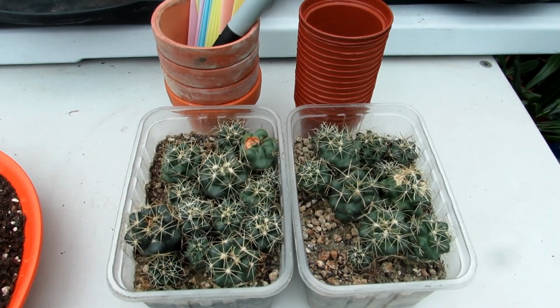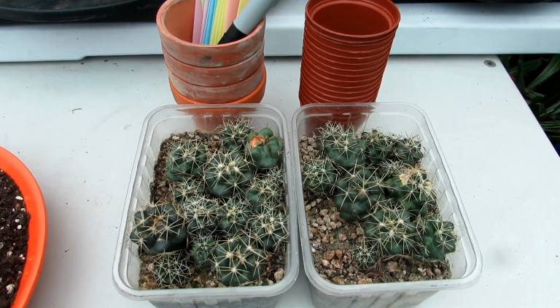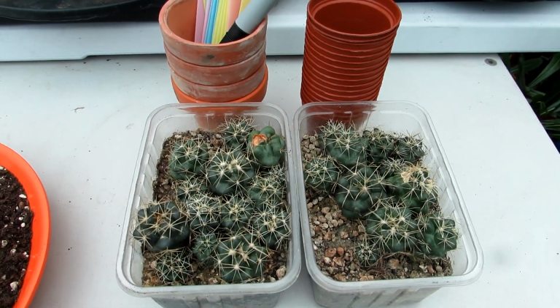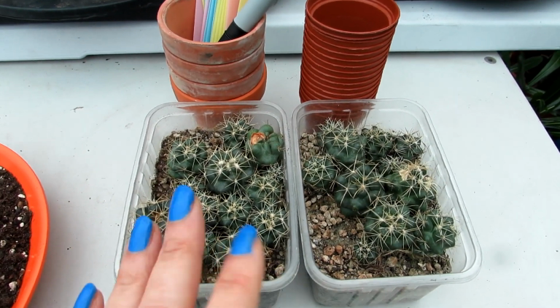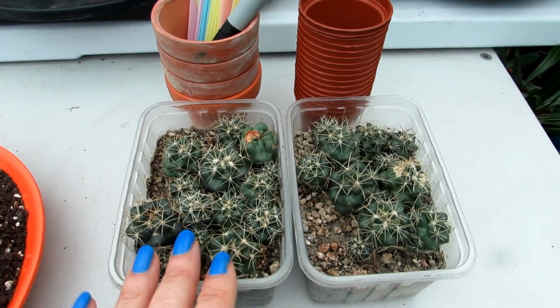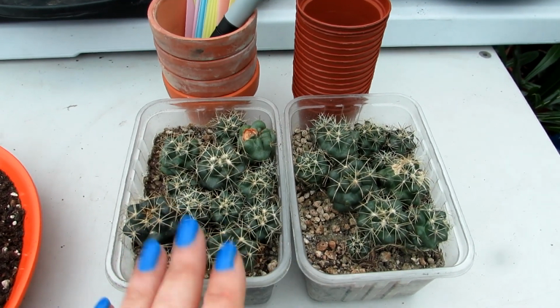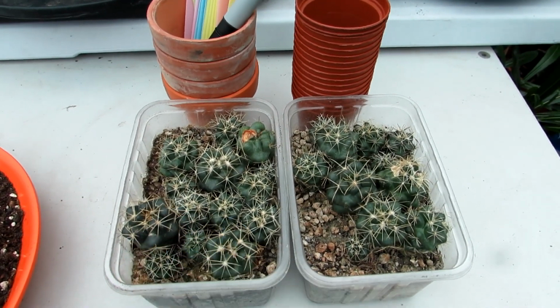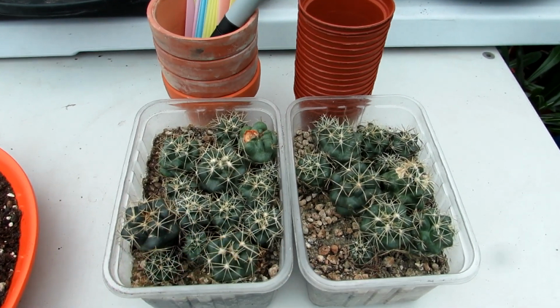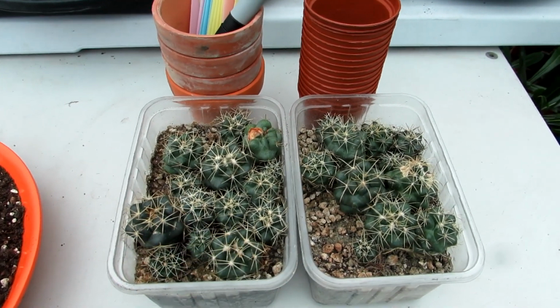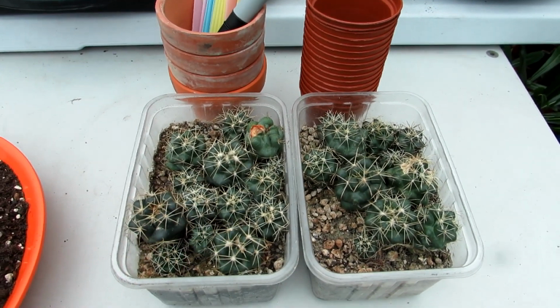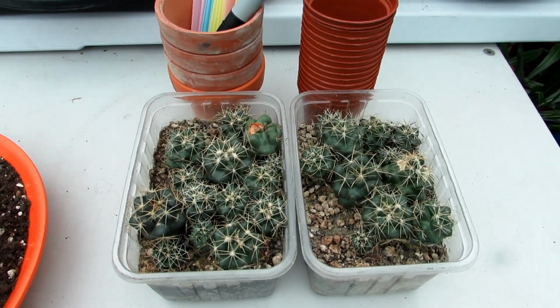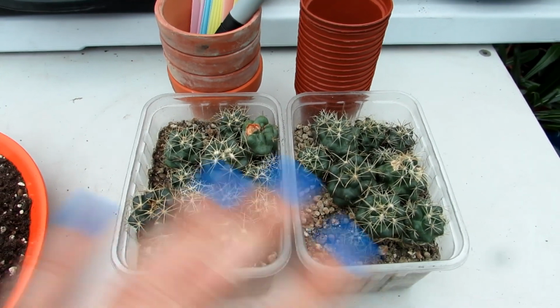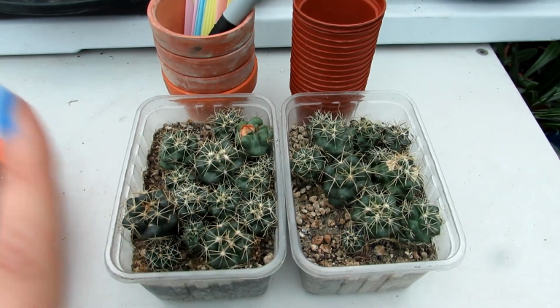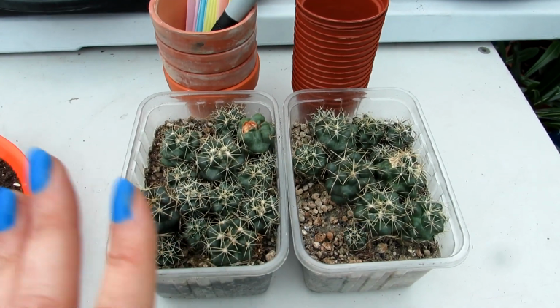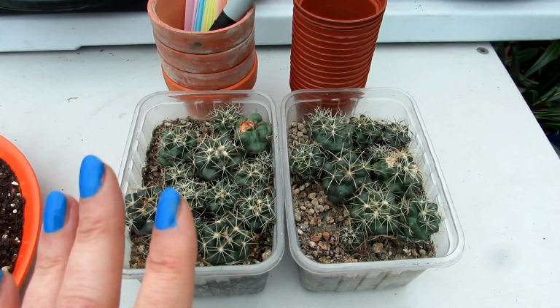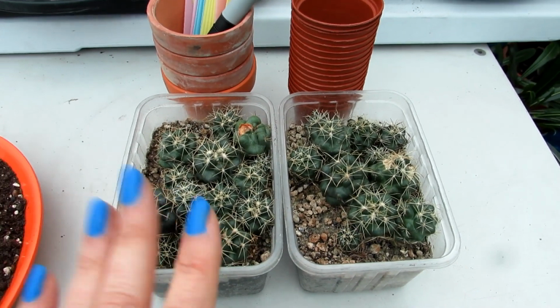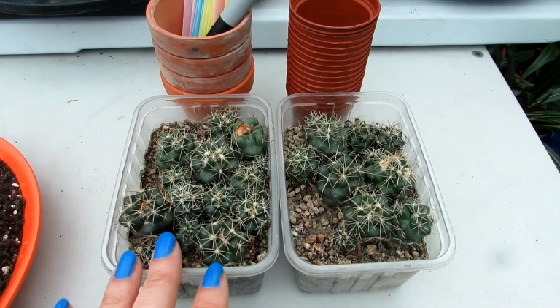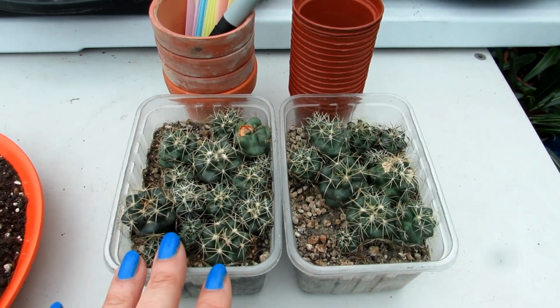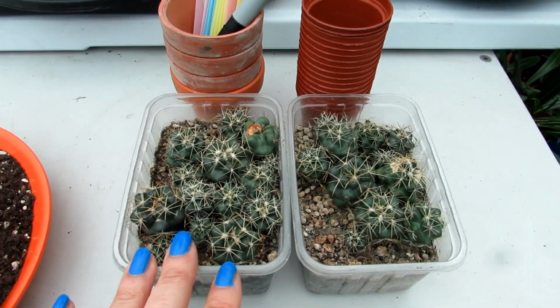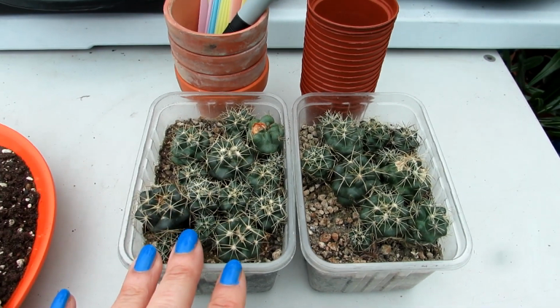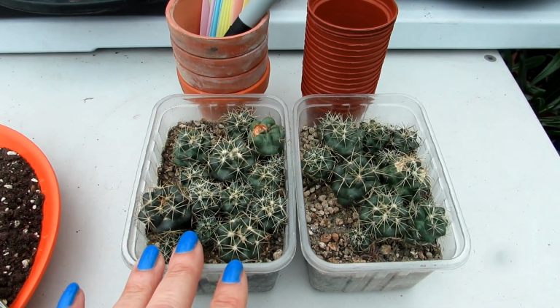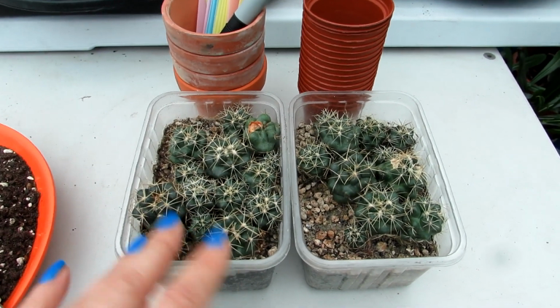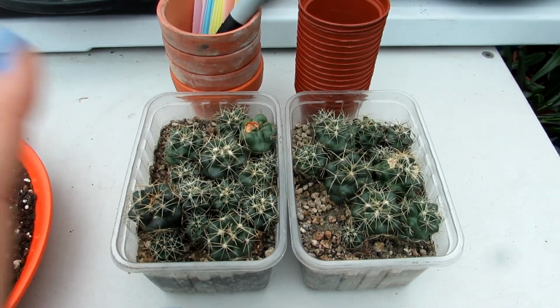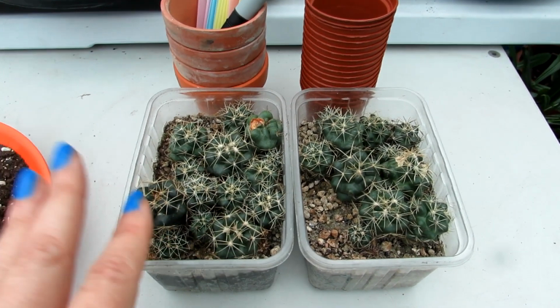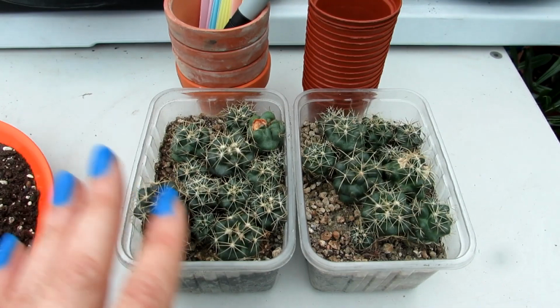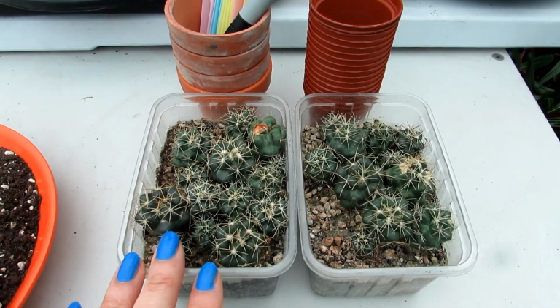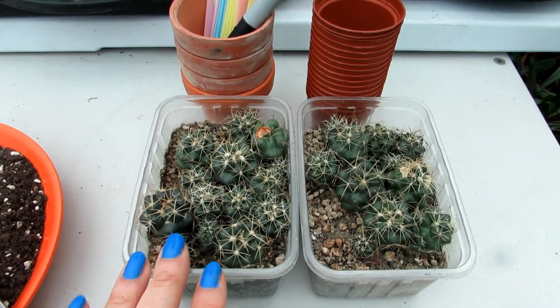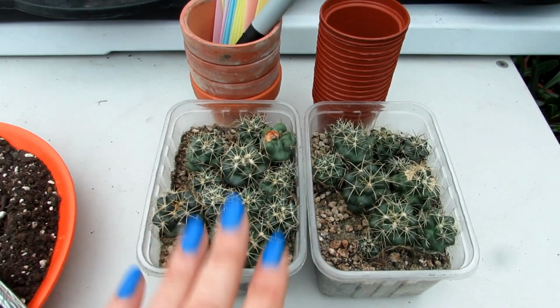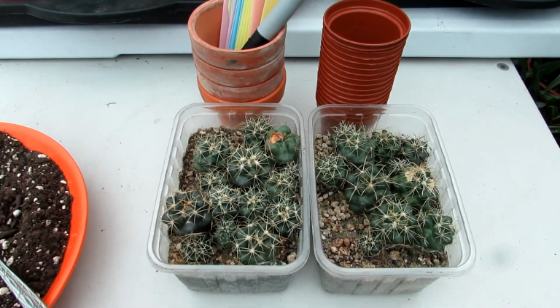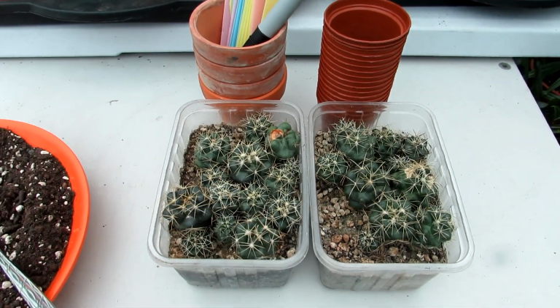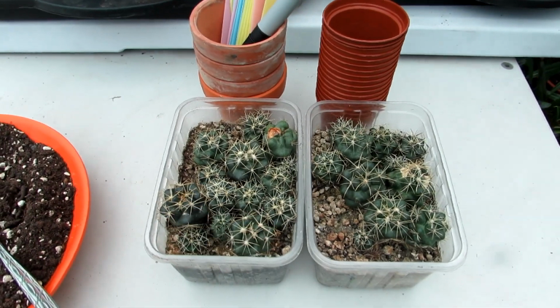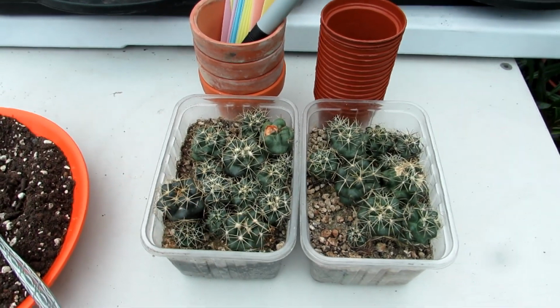You know what it's like guys — plant jobs. There's always so much to do. You think I must do that, I must do that. So here we go.